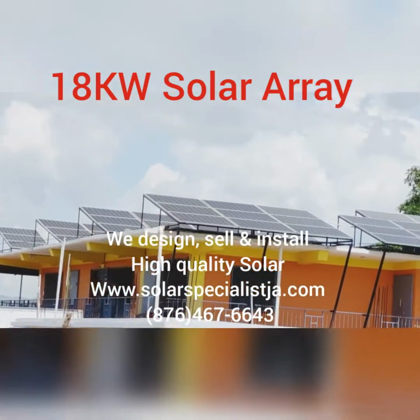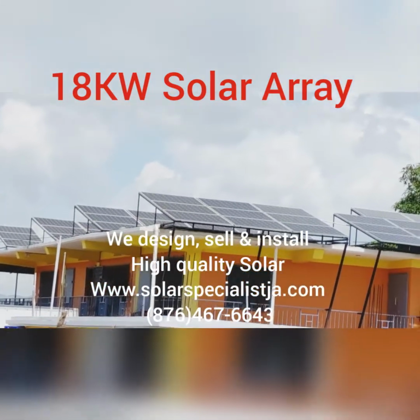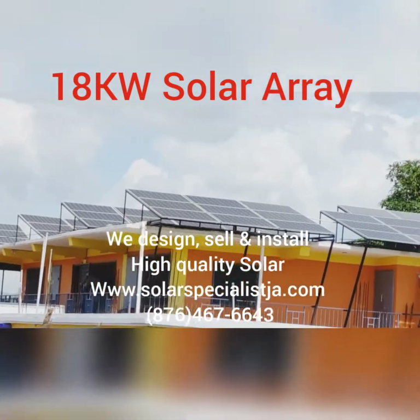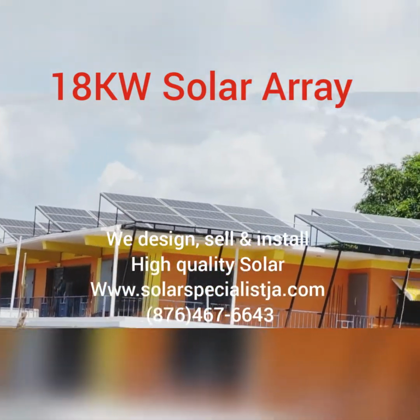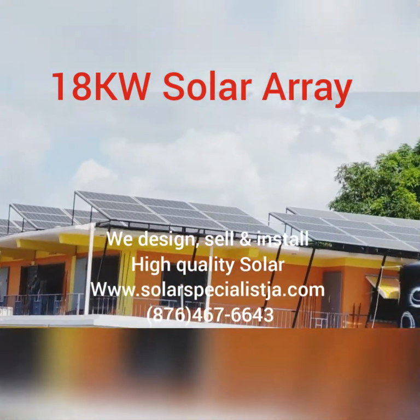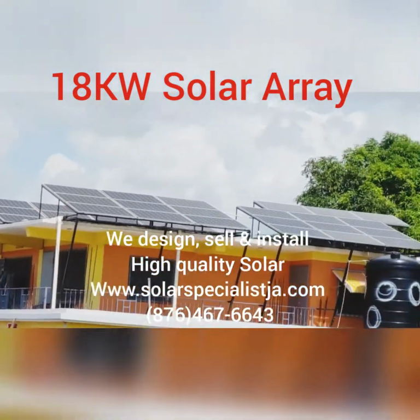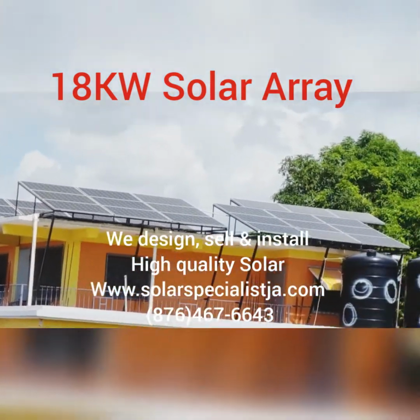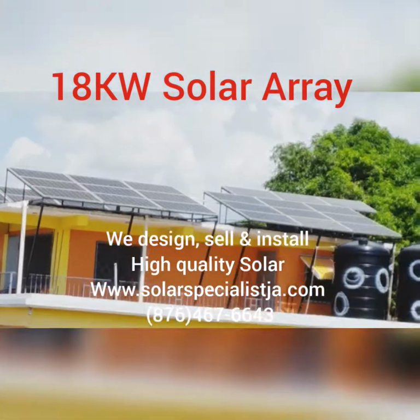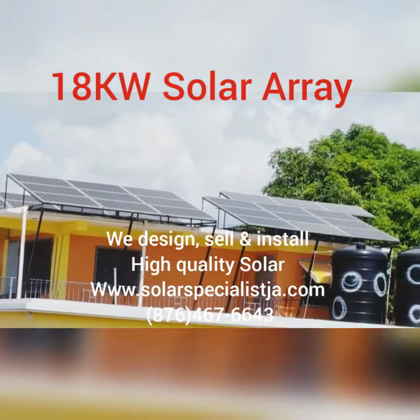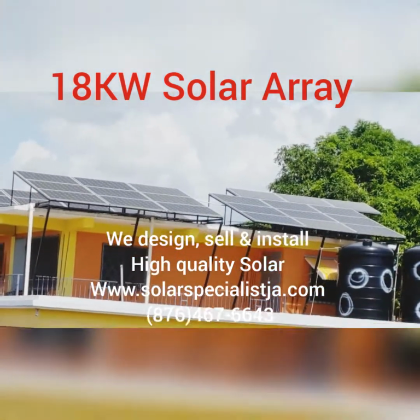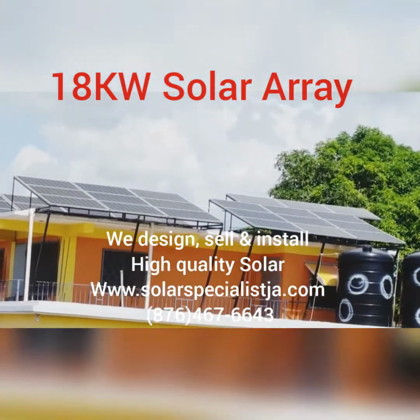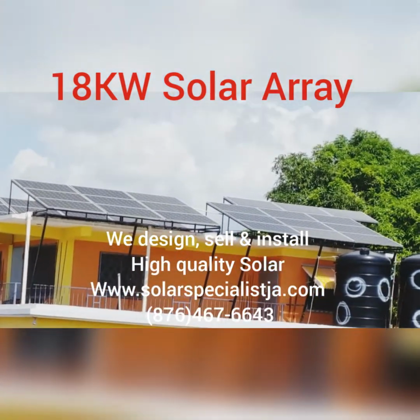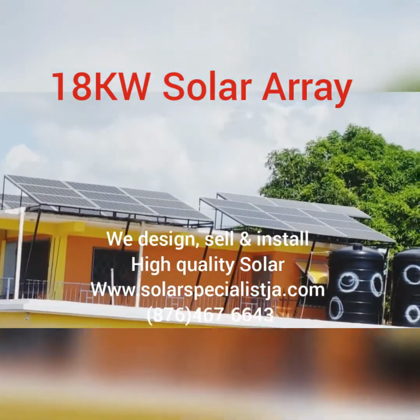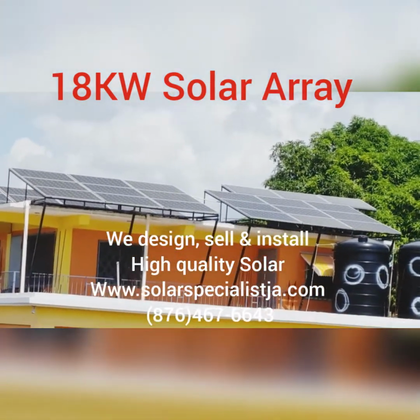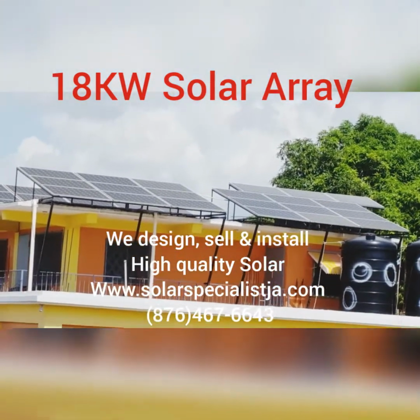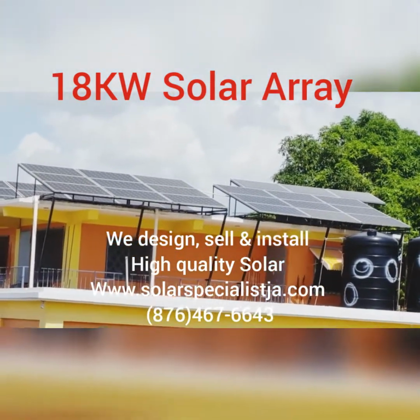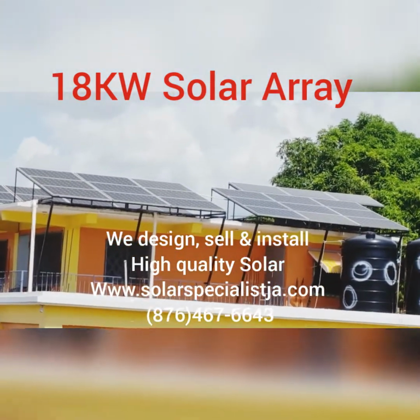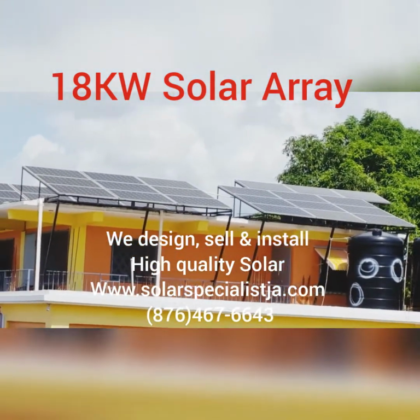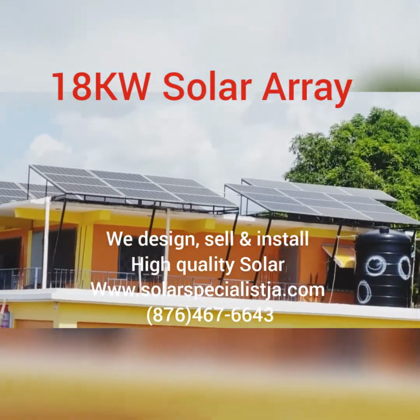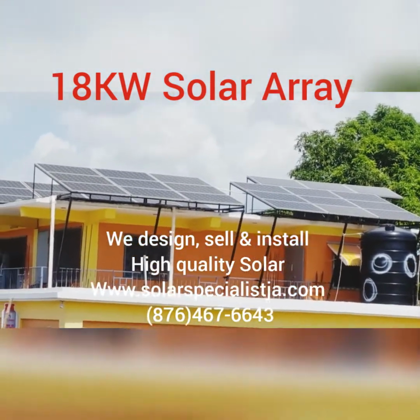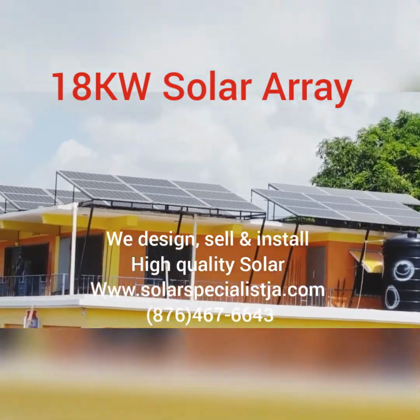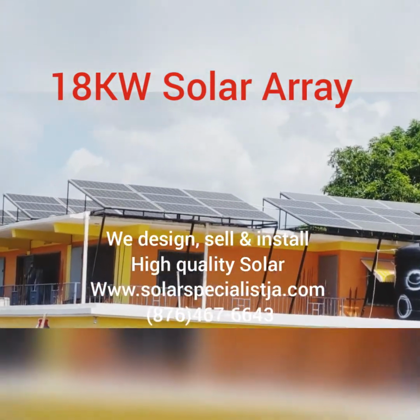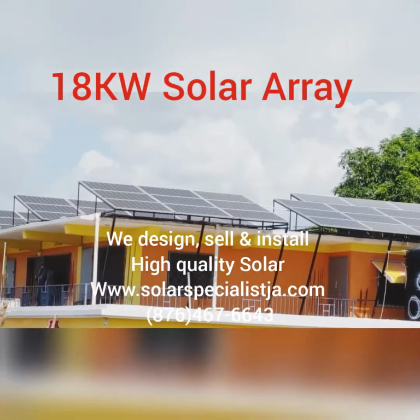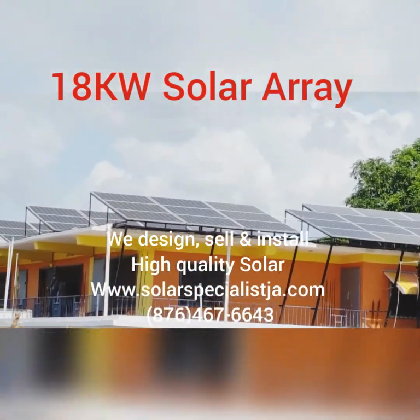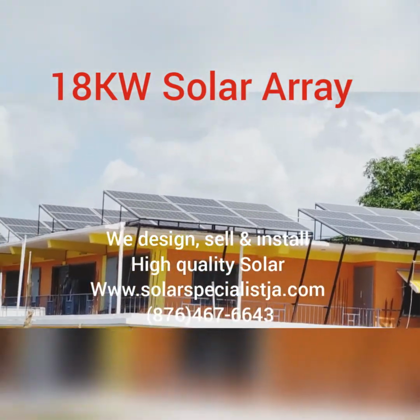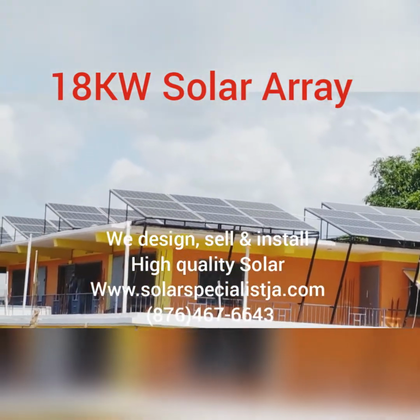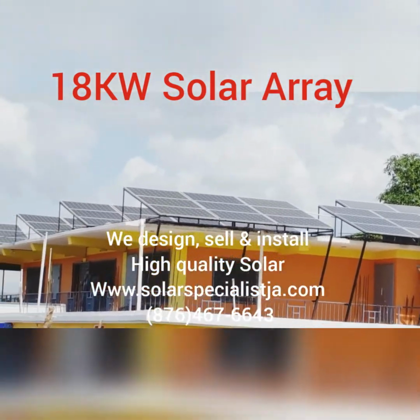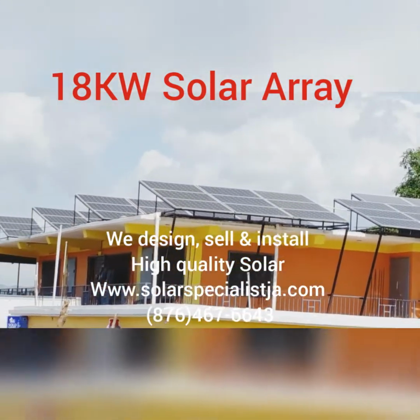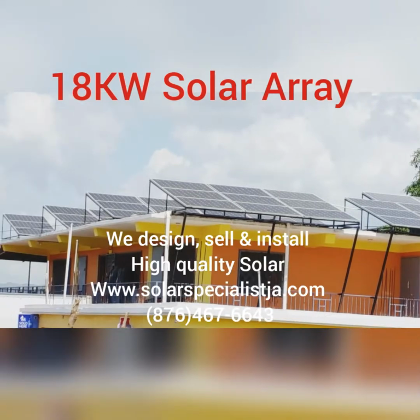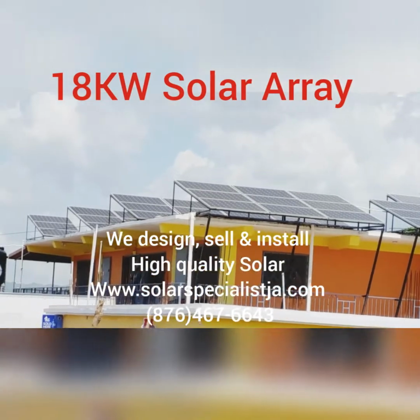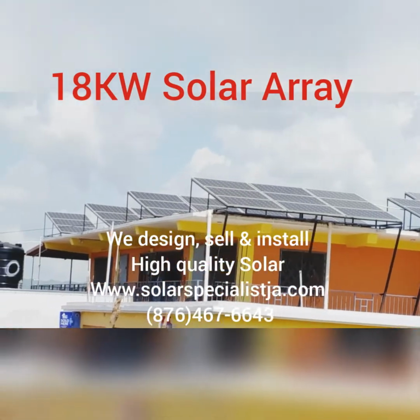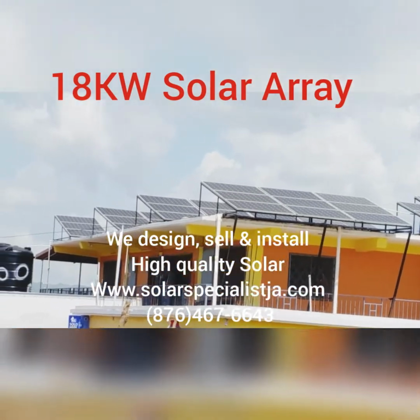Here we have a total of 72 panels, 250 watts each.